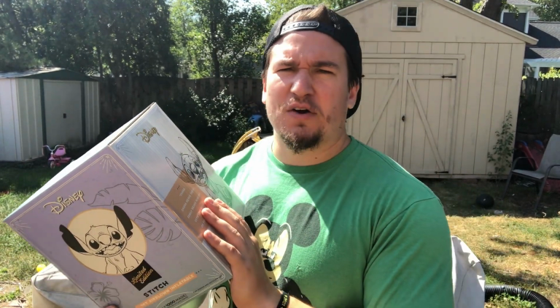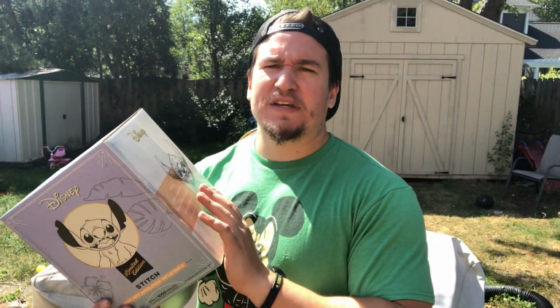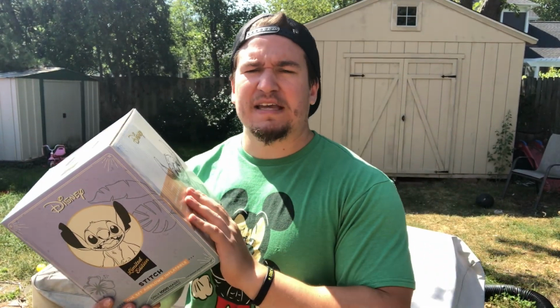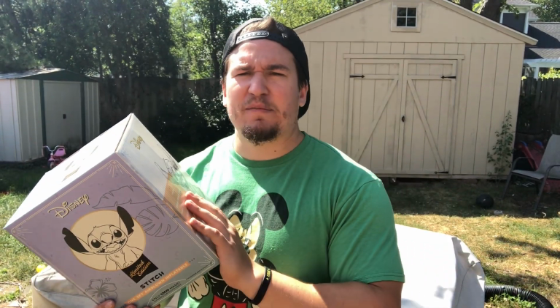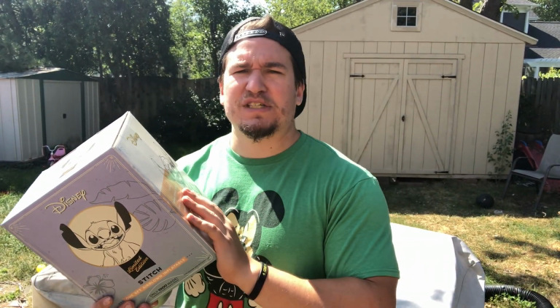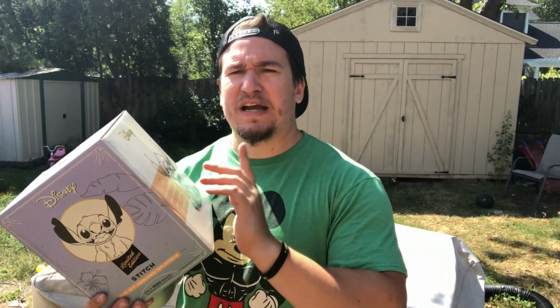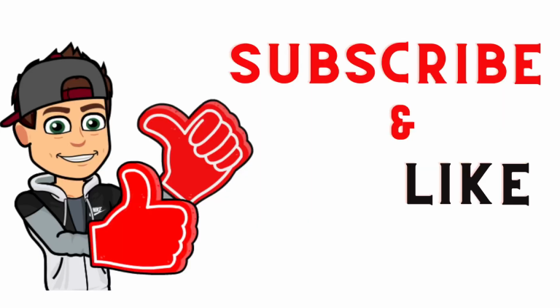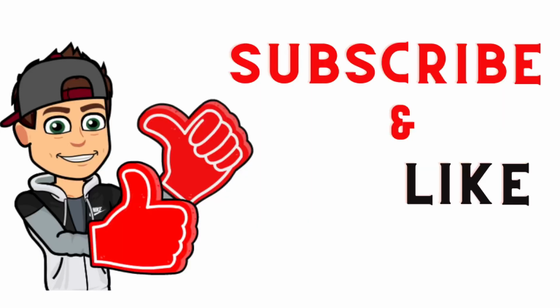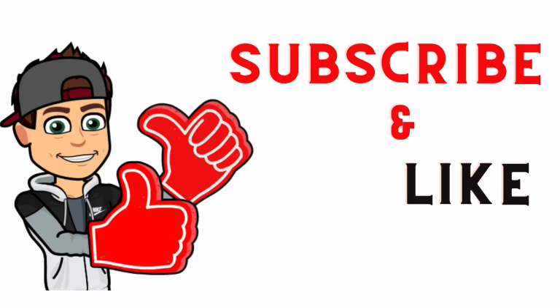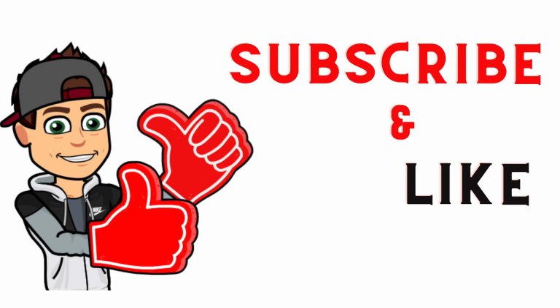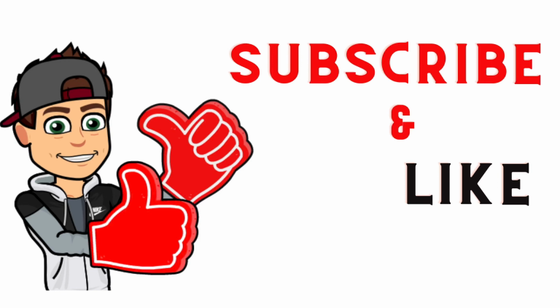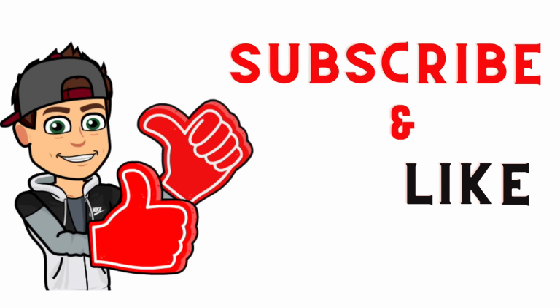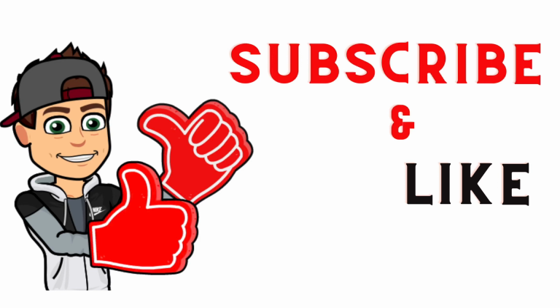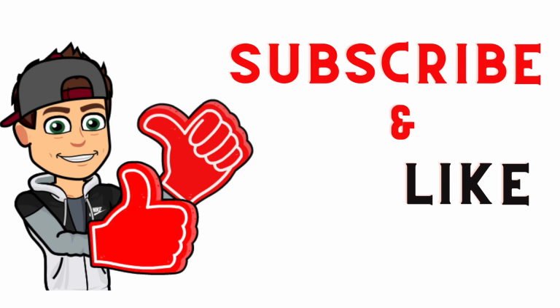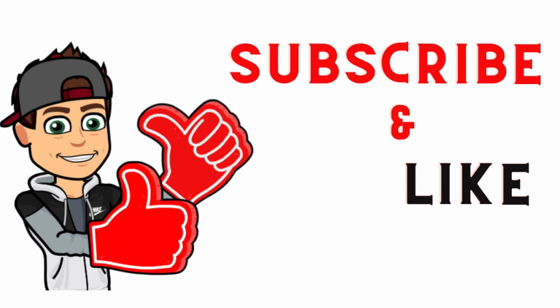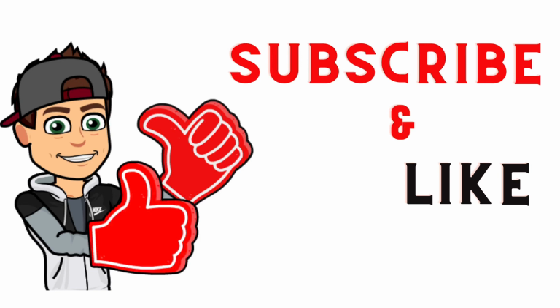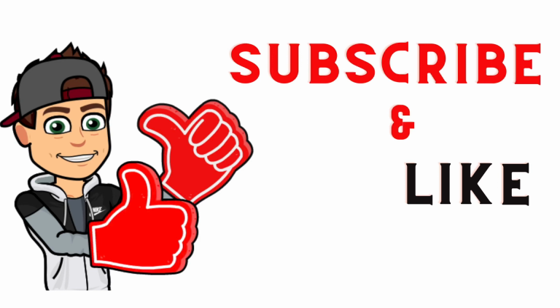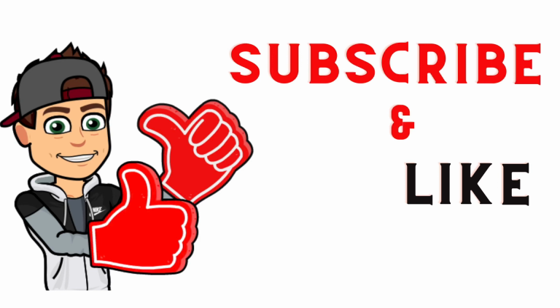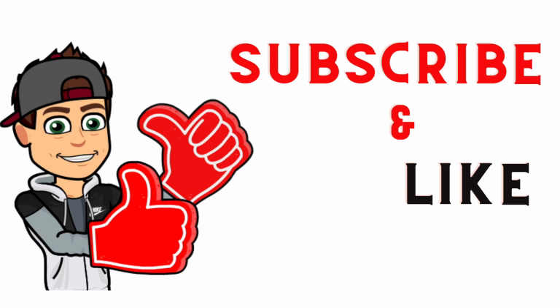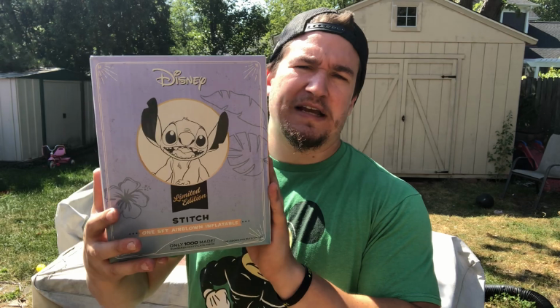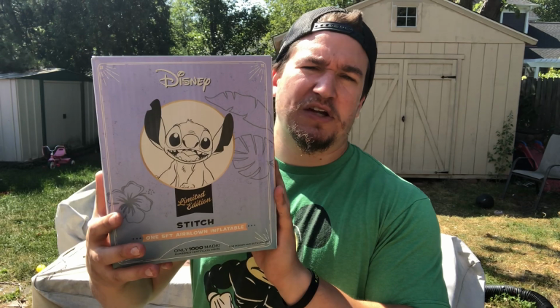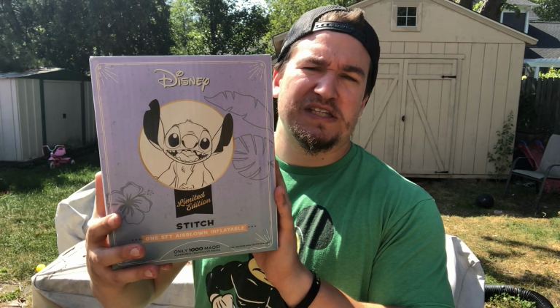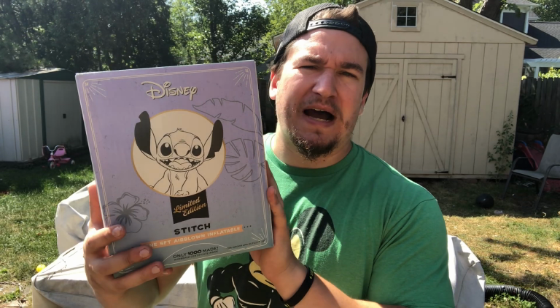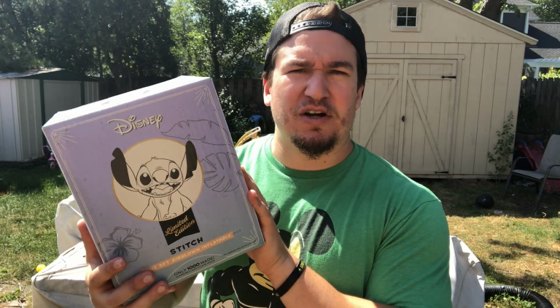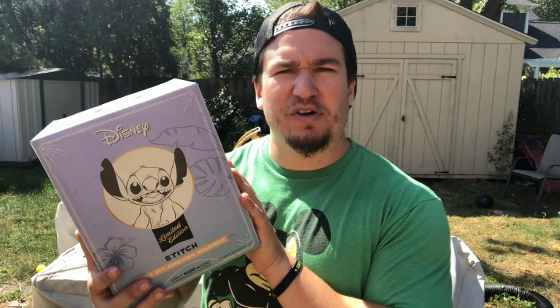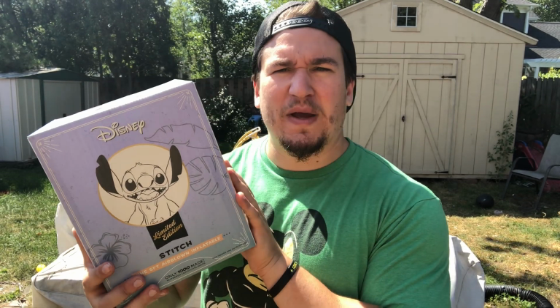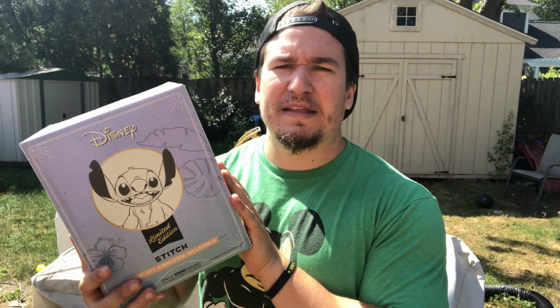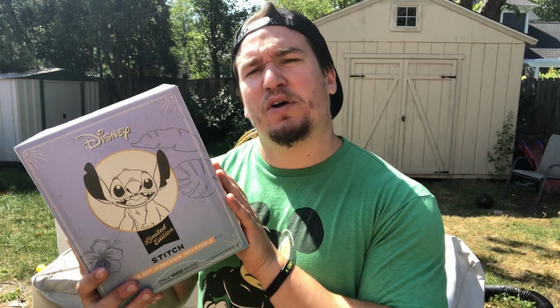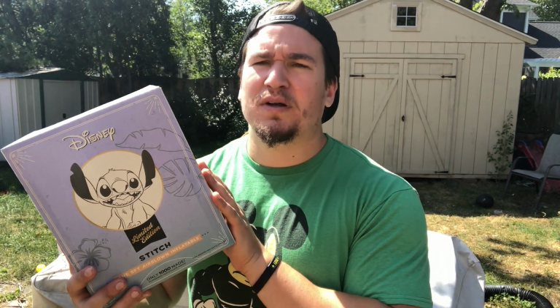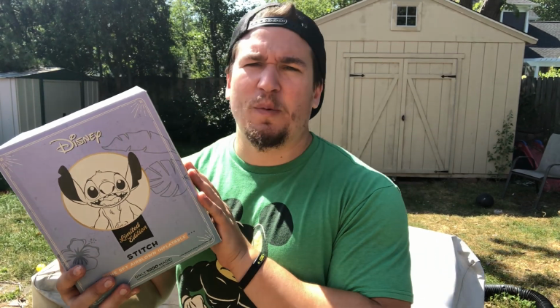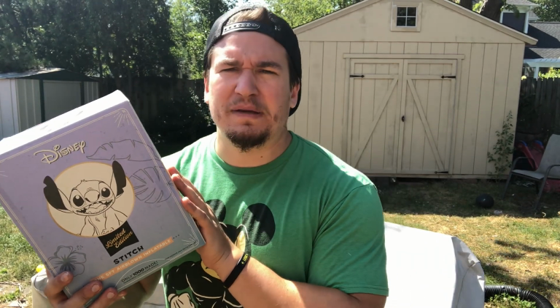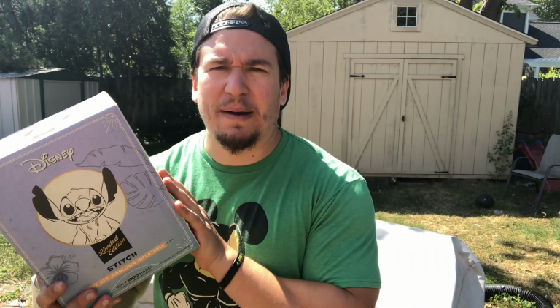If you guys haven't already, please smash that like button, subscribe to my channel, and let's take a look at this box art real quick, then we'll open him up.